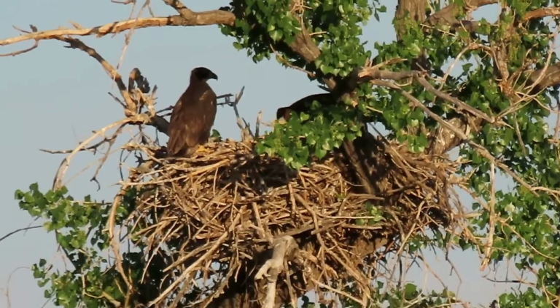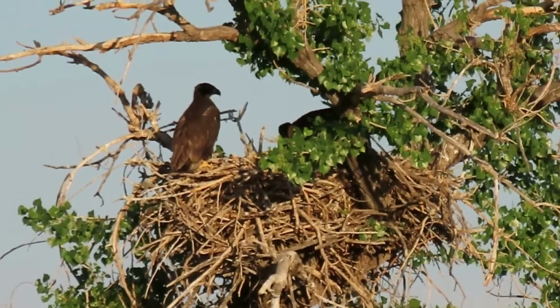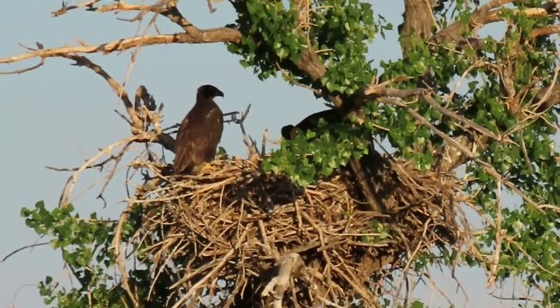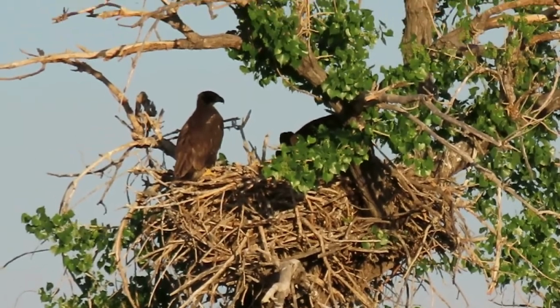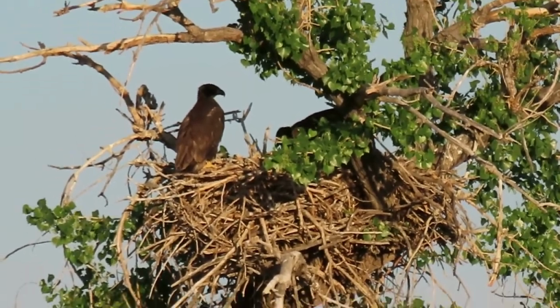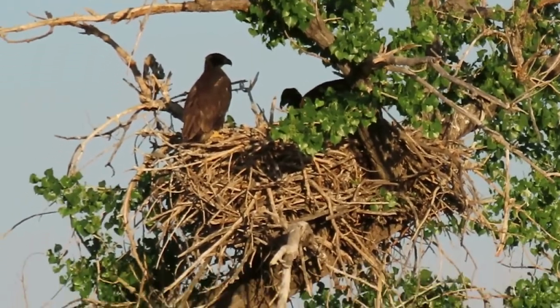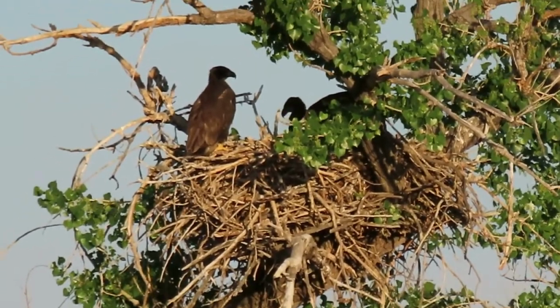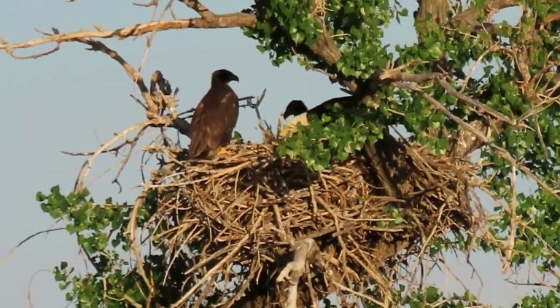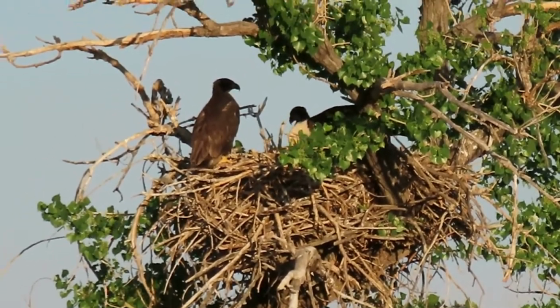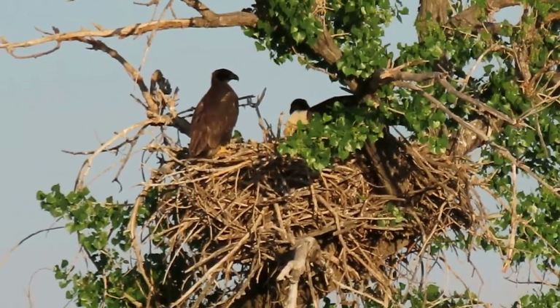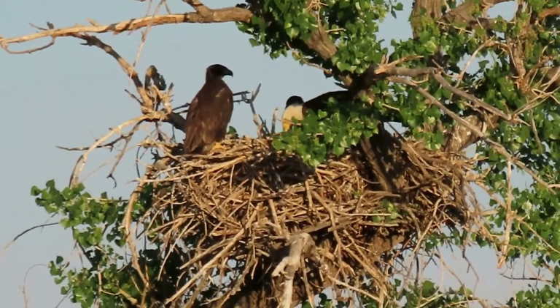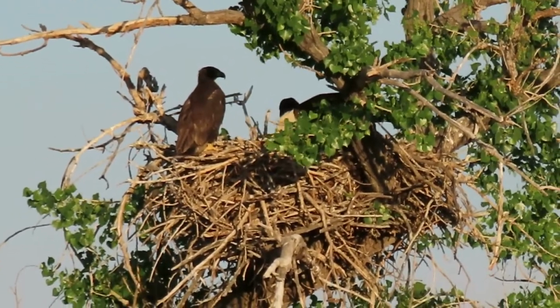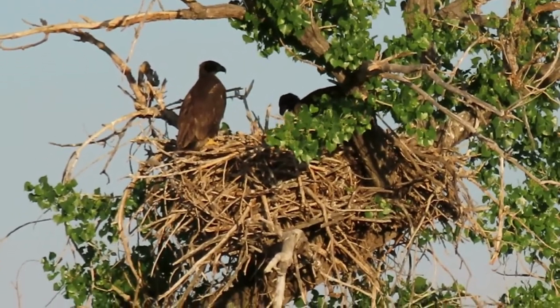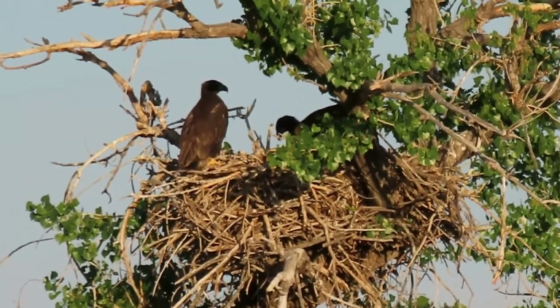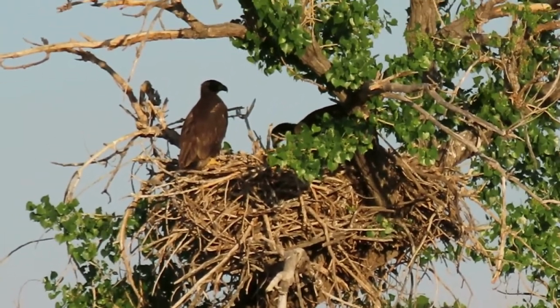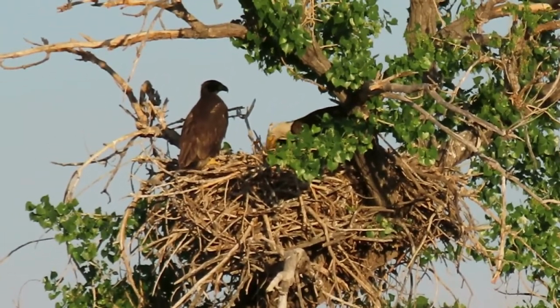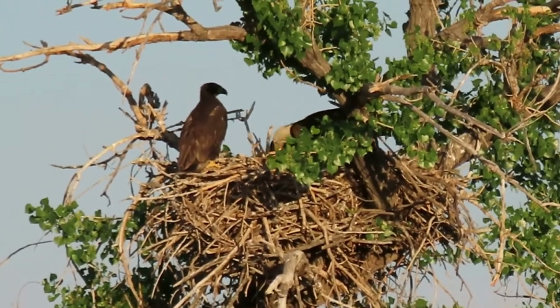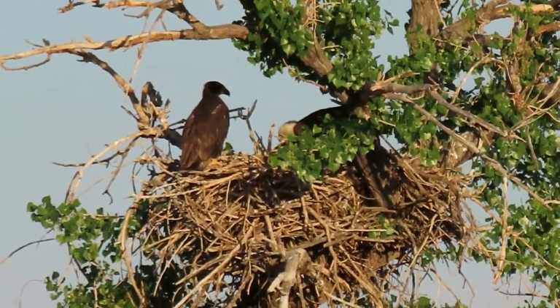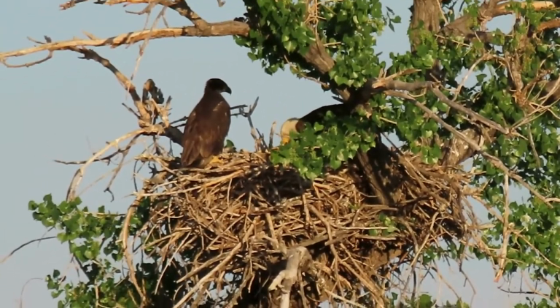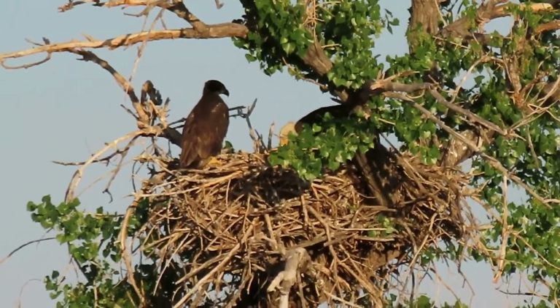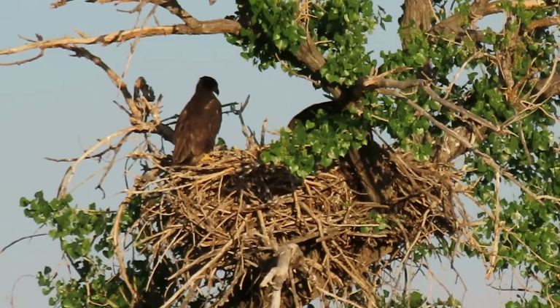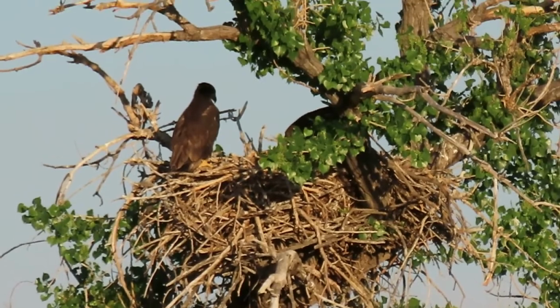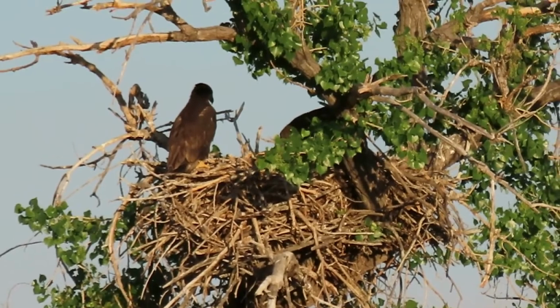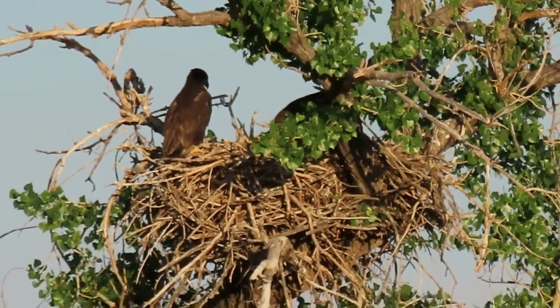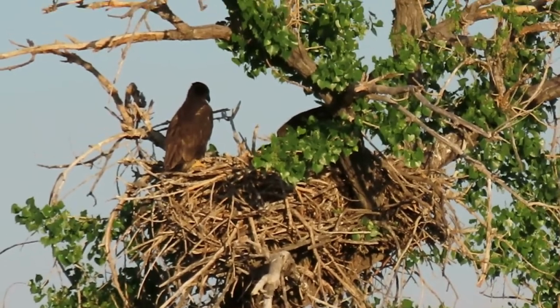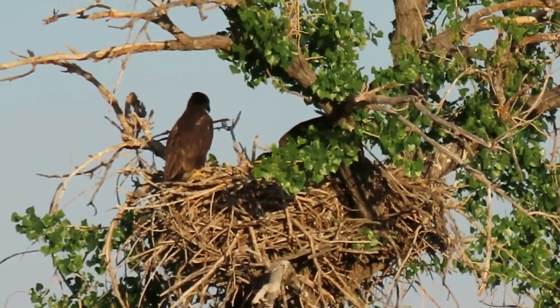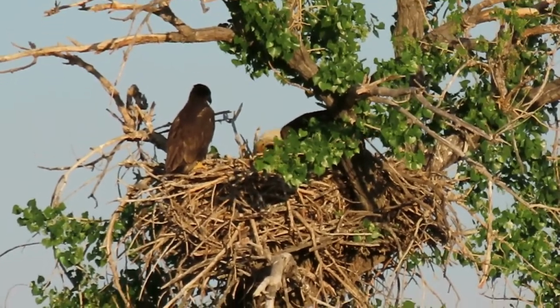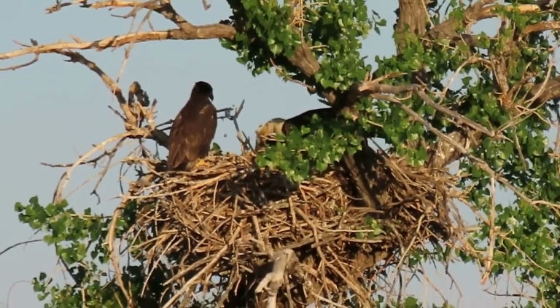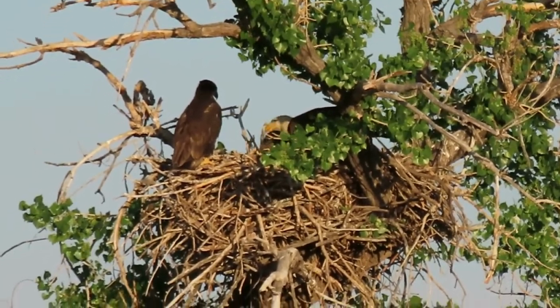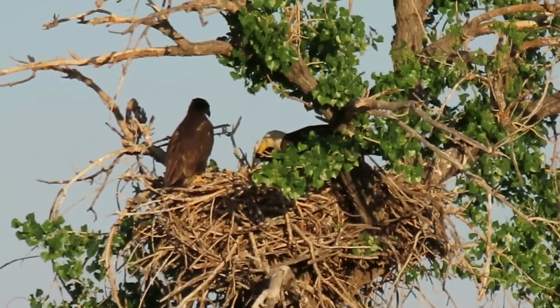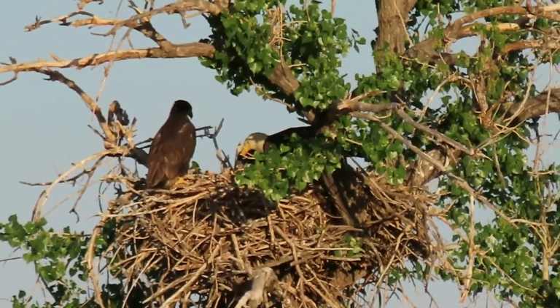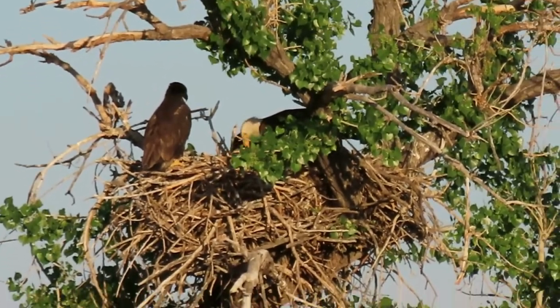Numbers of bald eagles have increased thanks to a ban on the toxic pesticide called DDT.